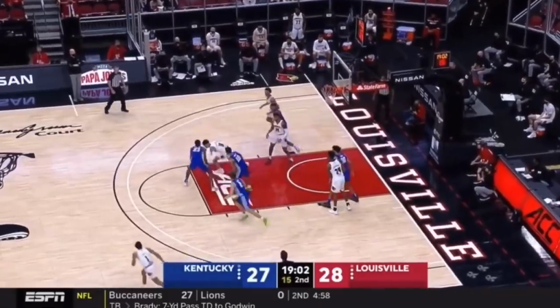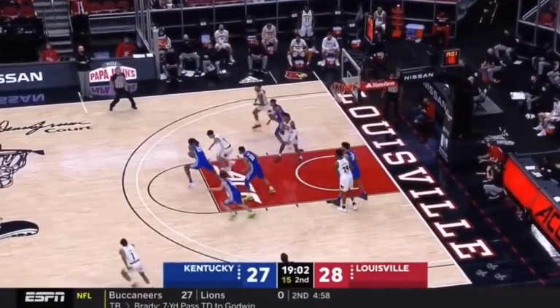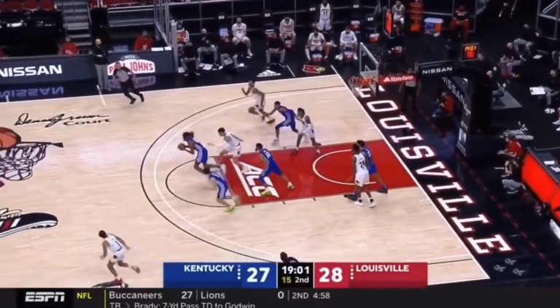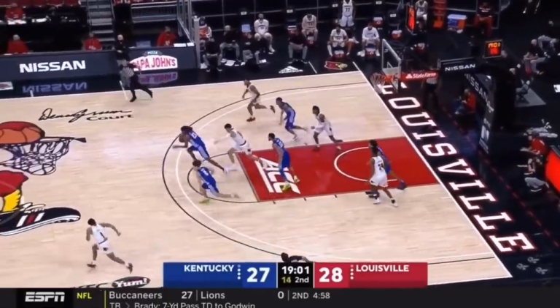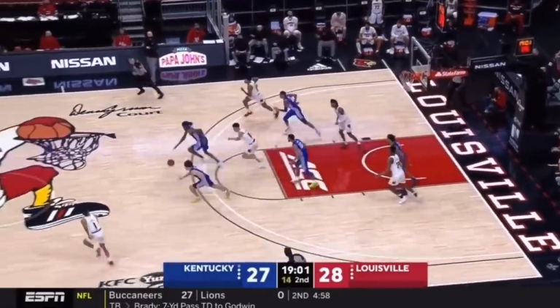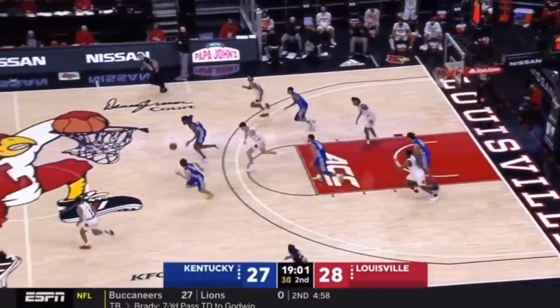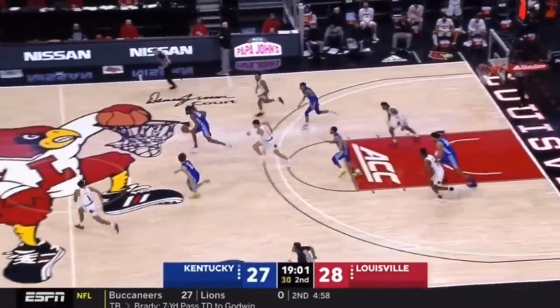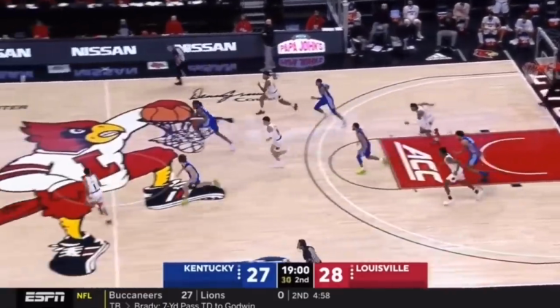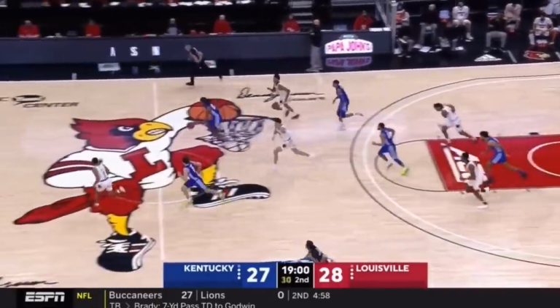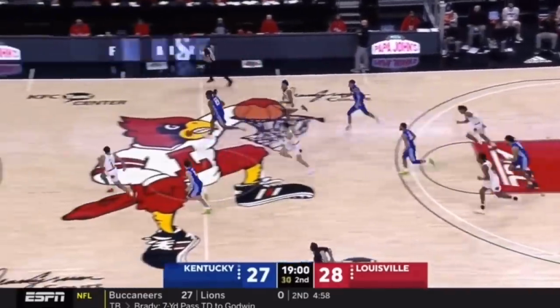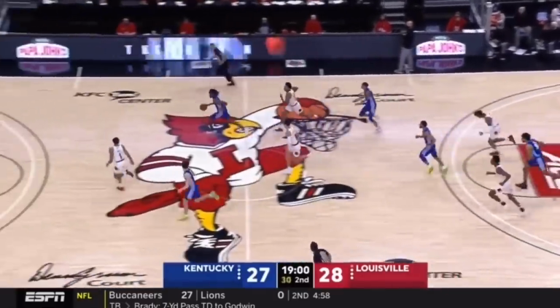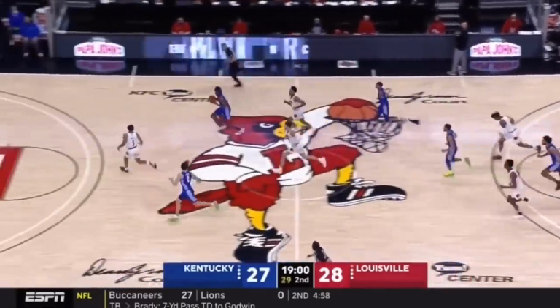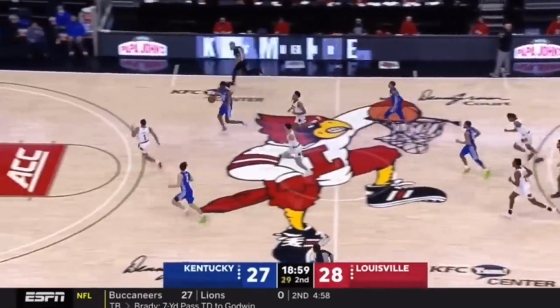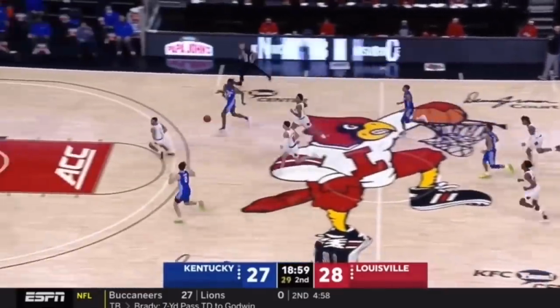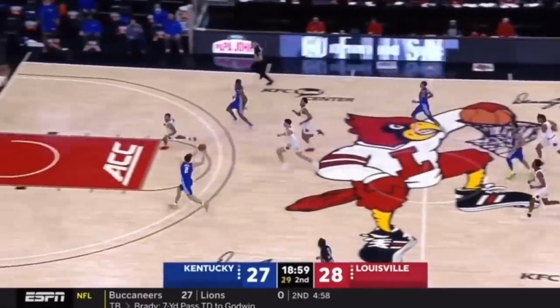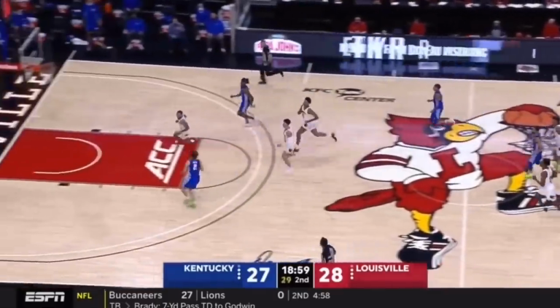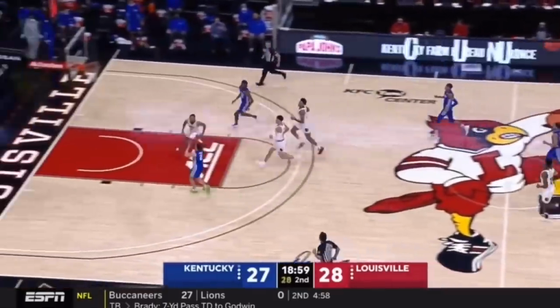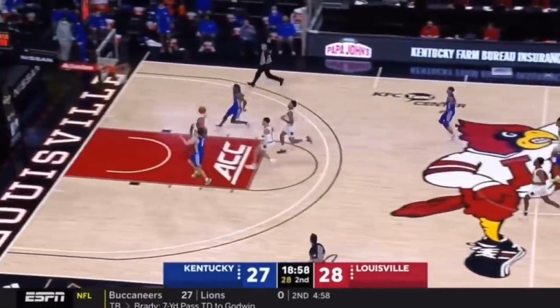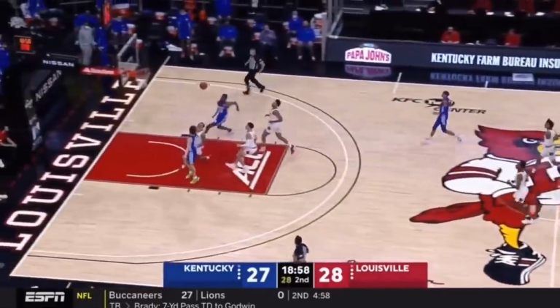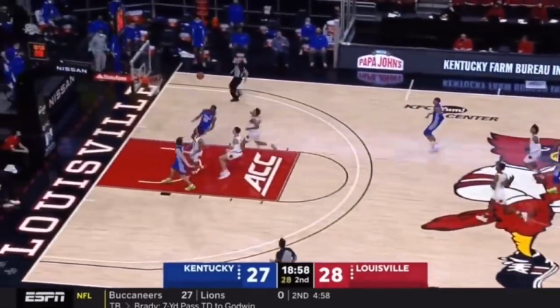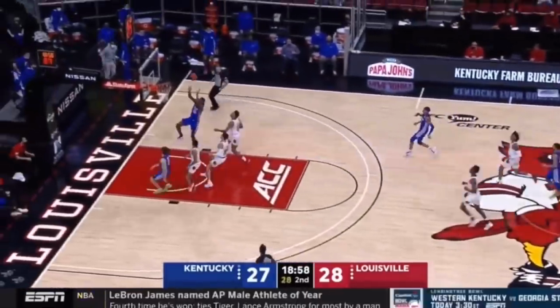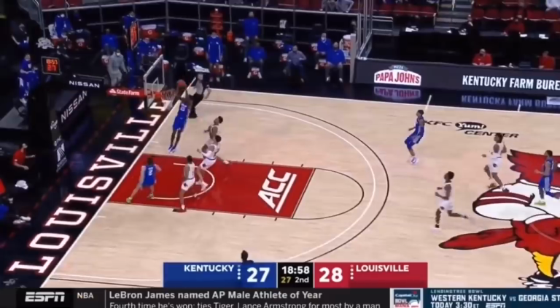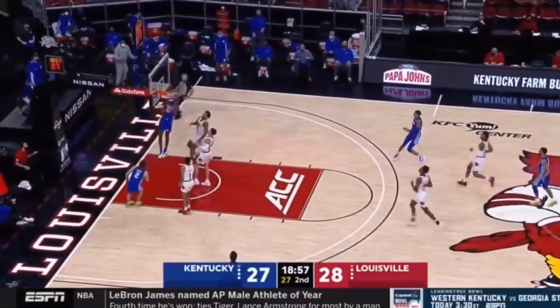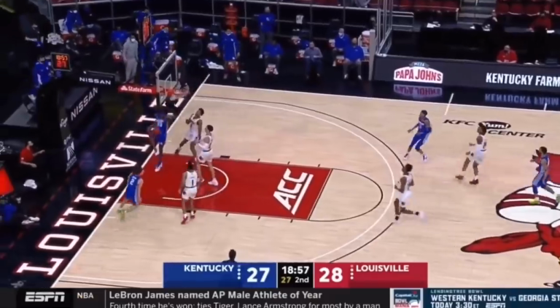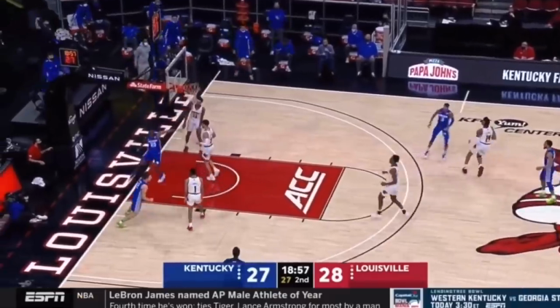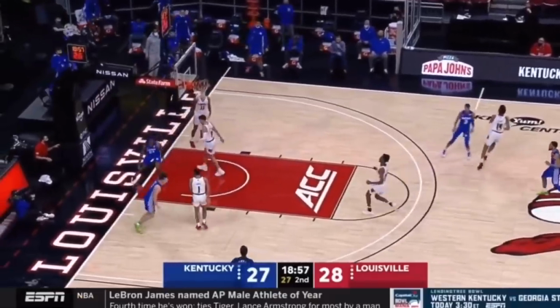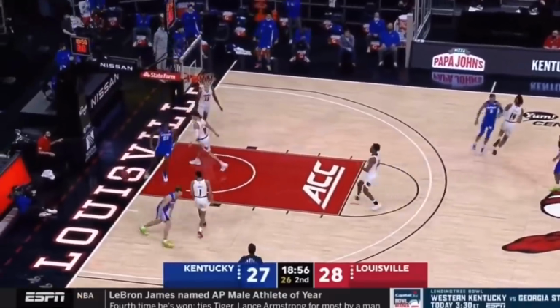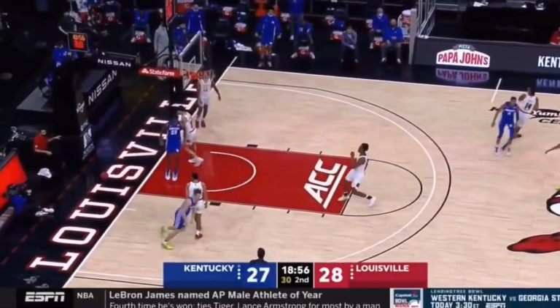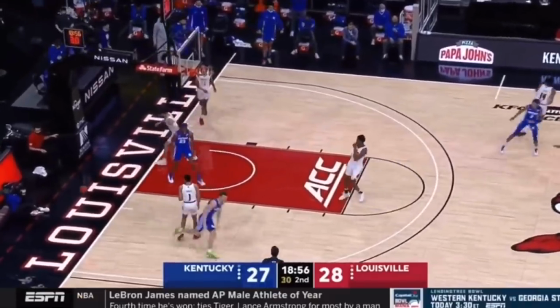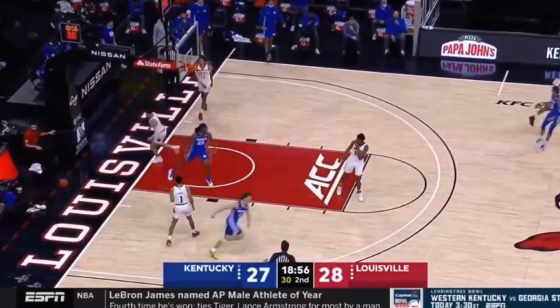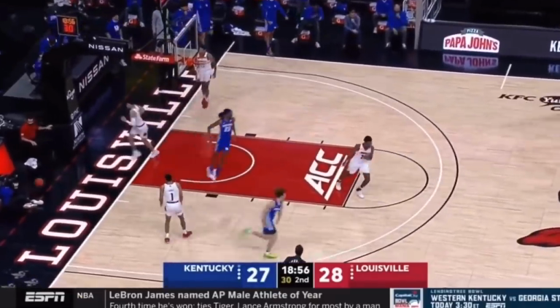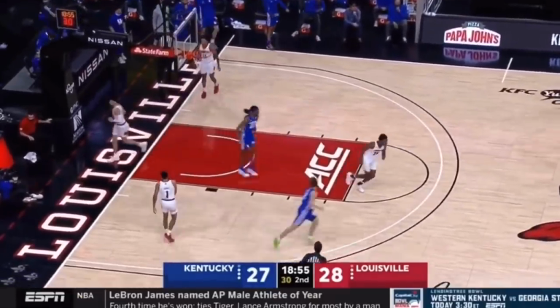Williamson with a runner, rejected by Jackson. That's what he does best. Give him five, and he did.